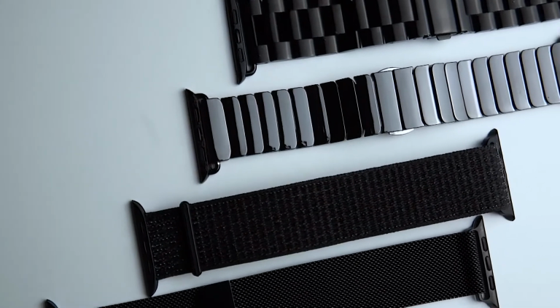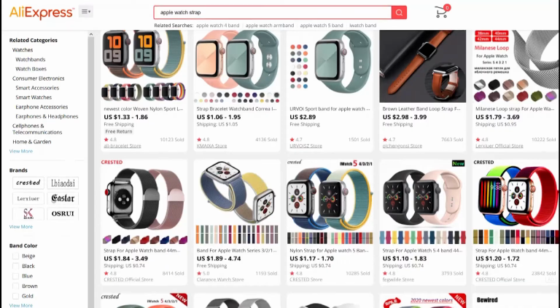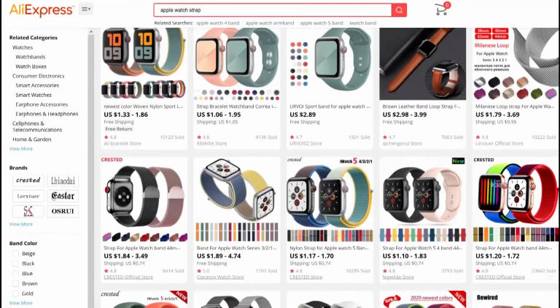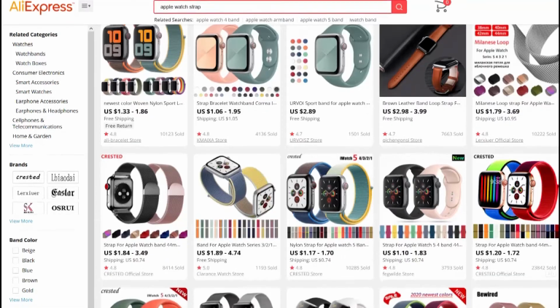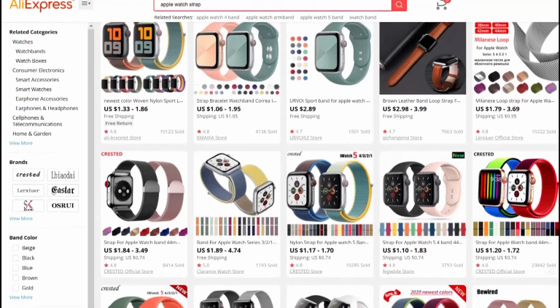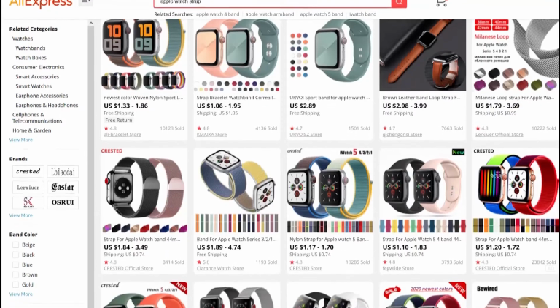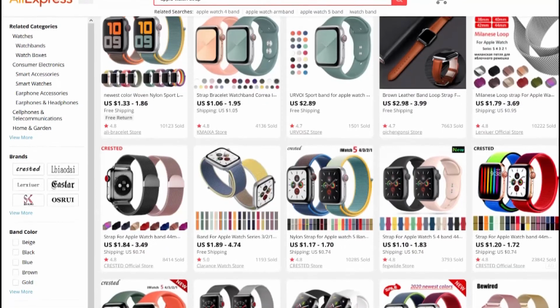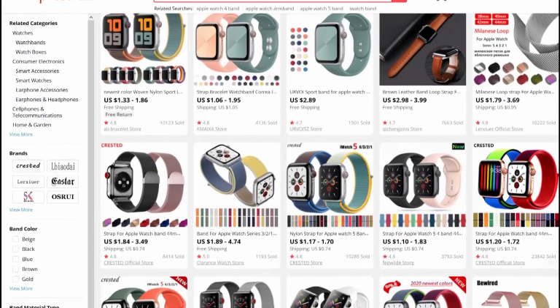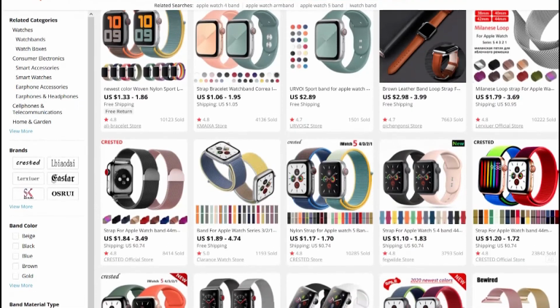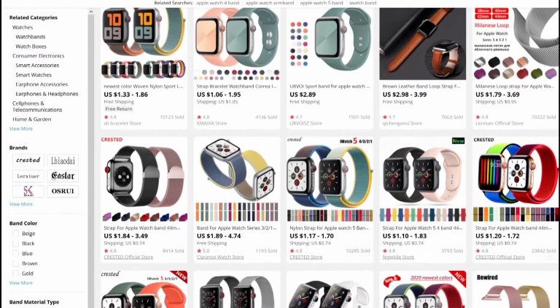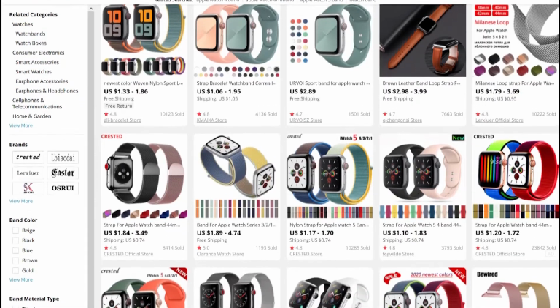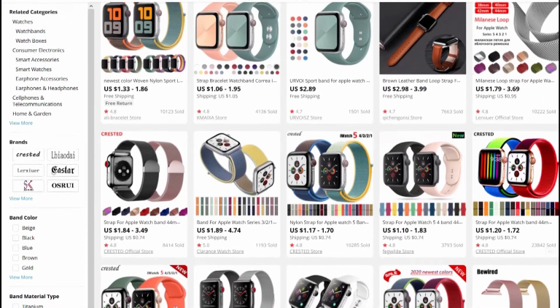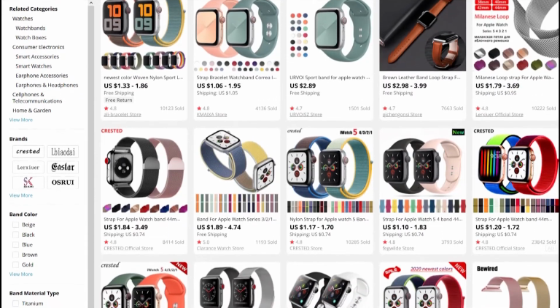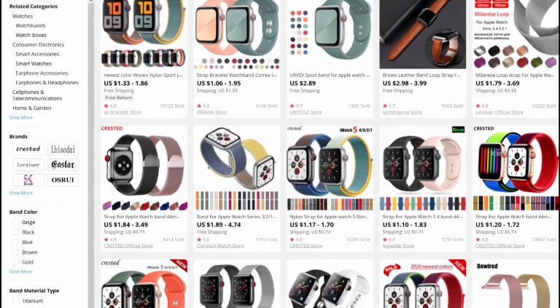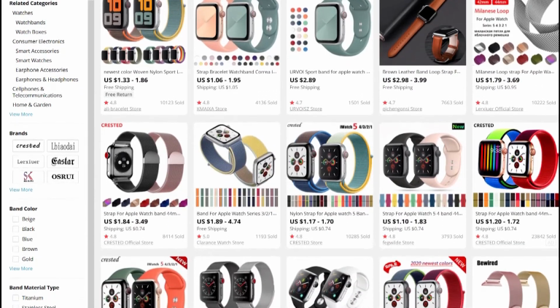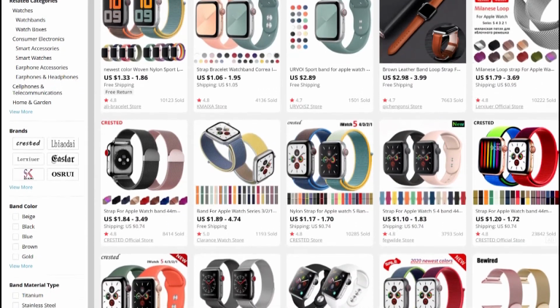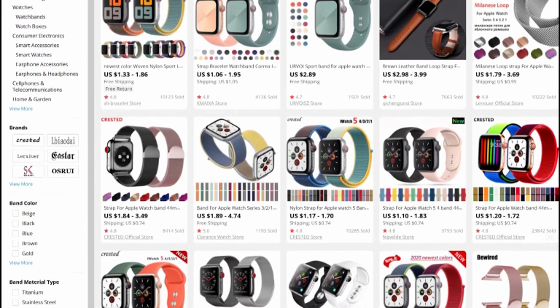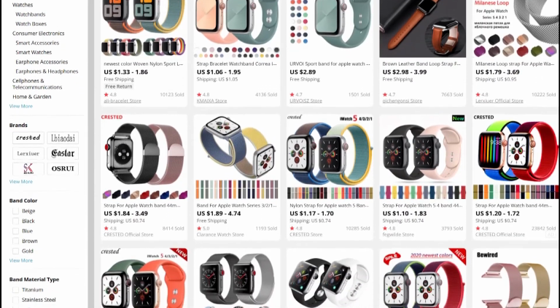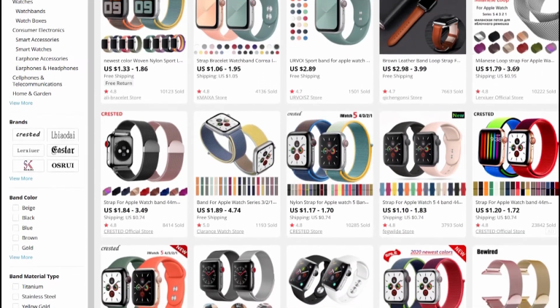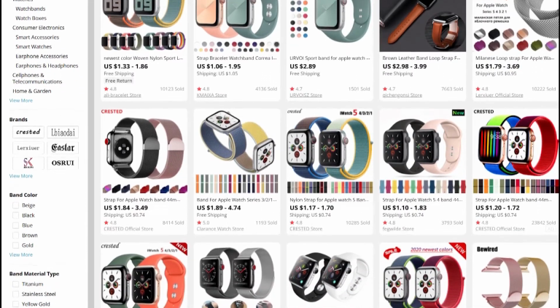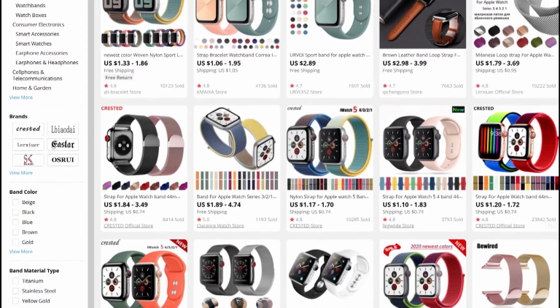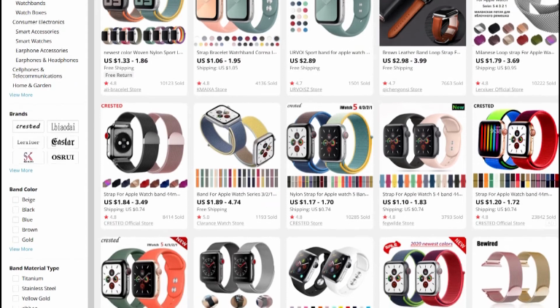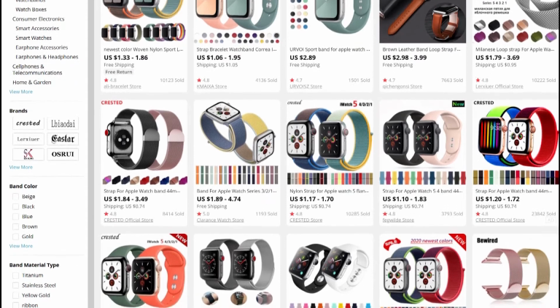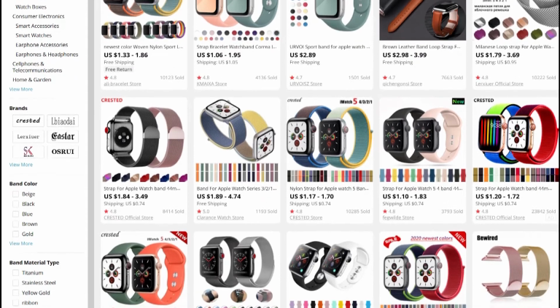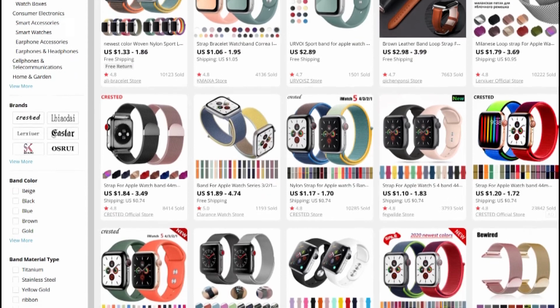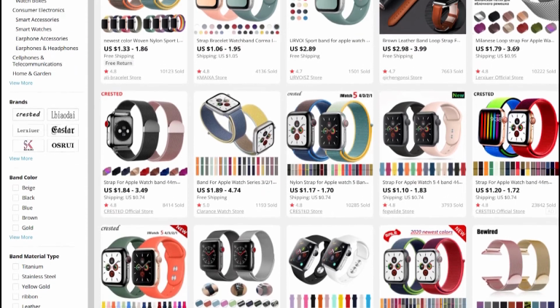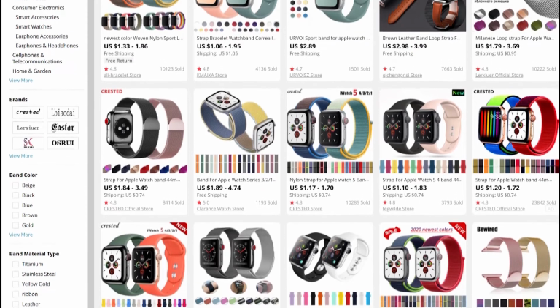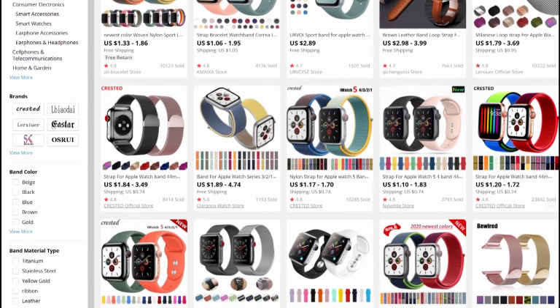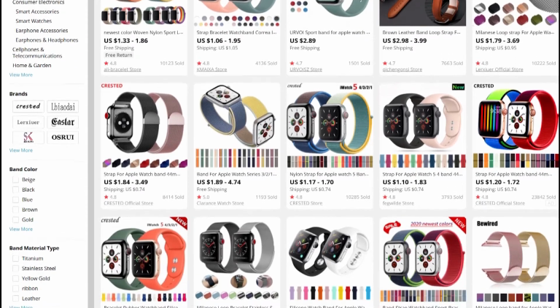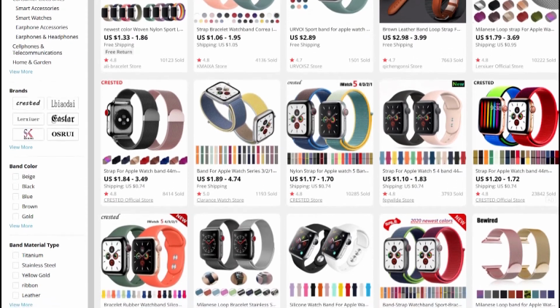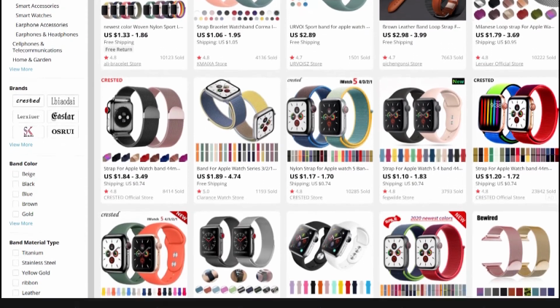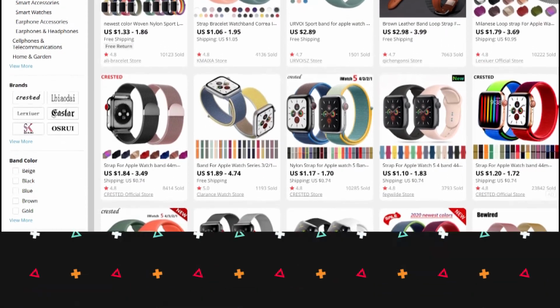So if you're out to buy an Apple Watch band, consider looking on AliExpress first instead of Amazon.